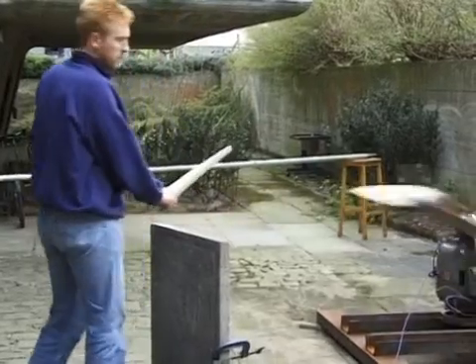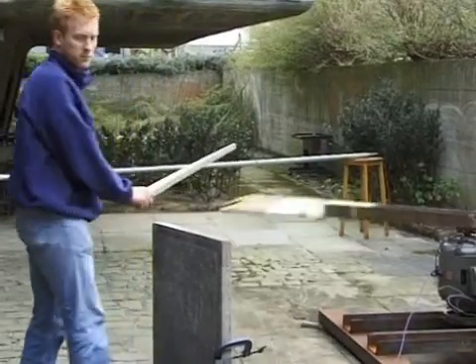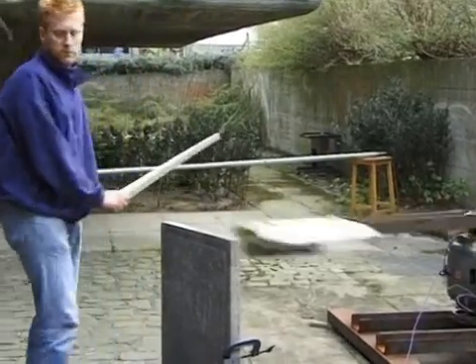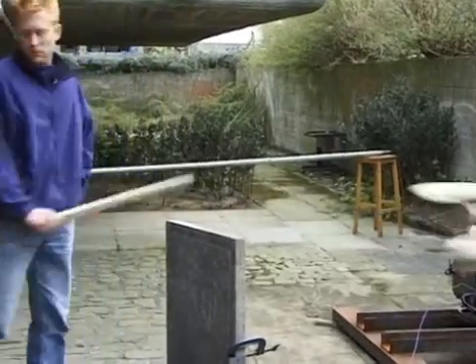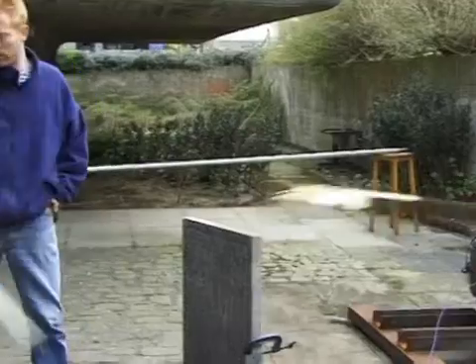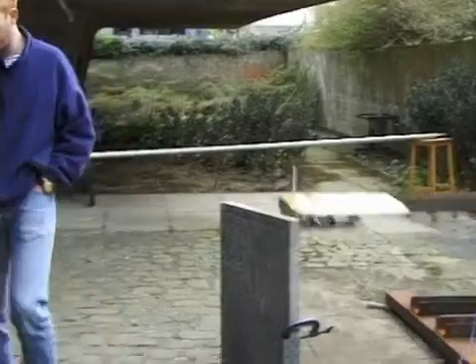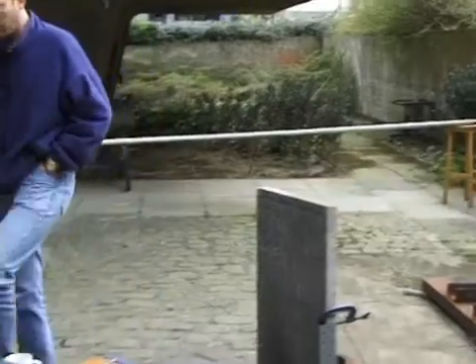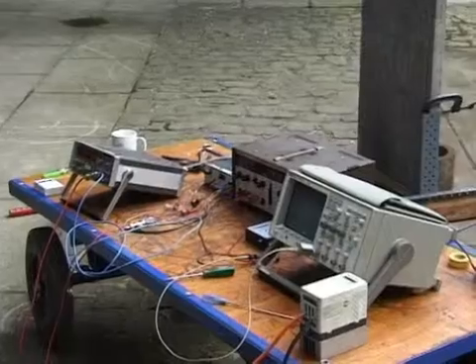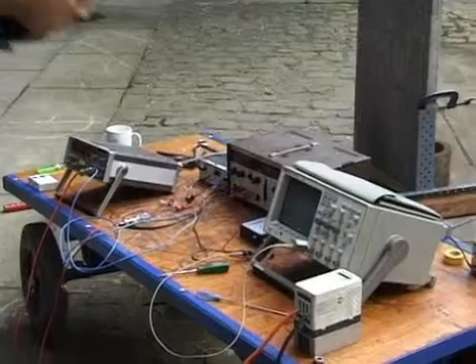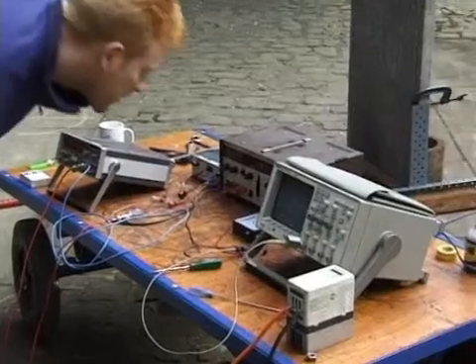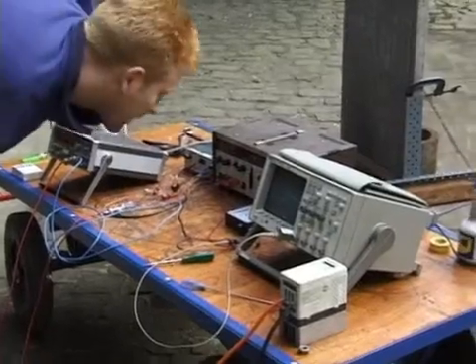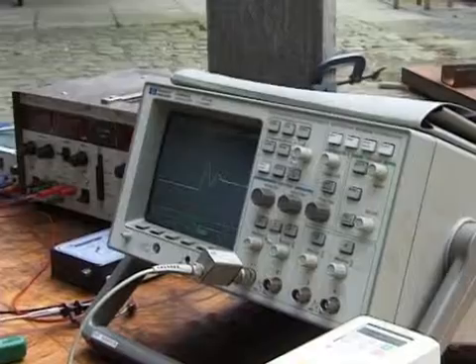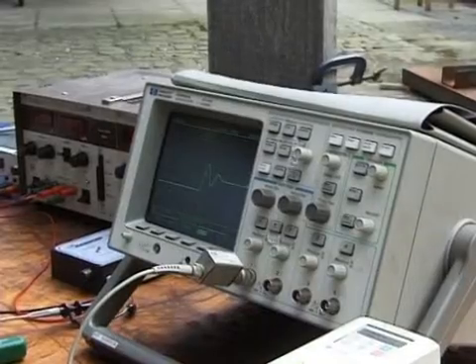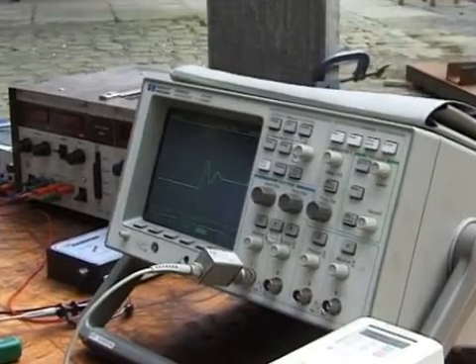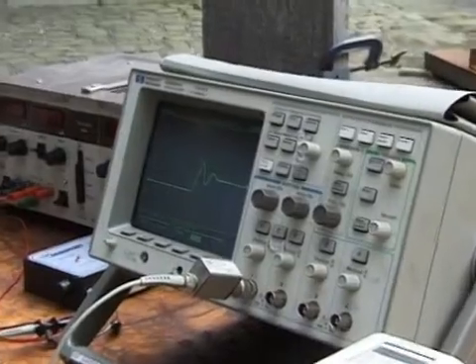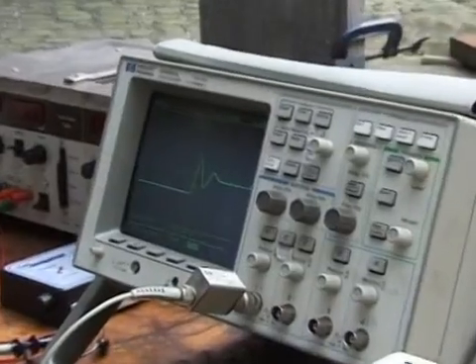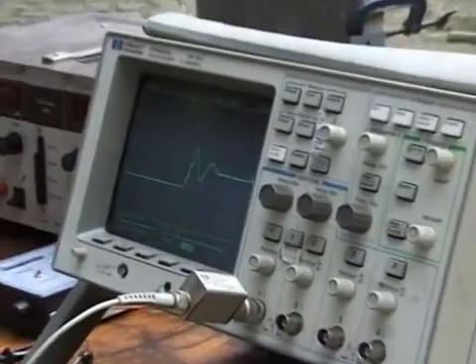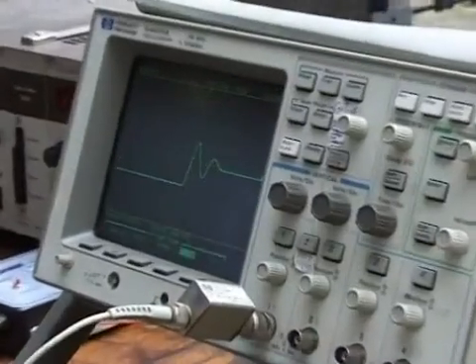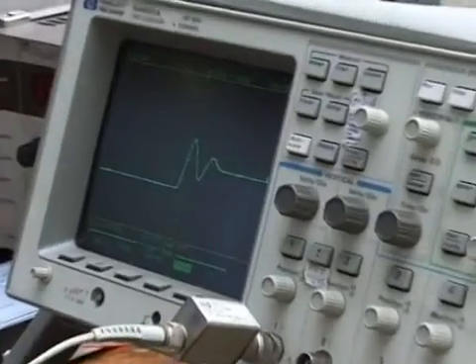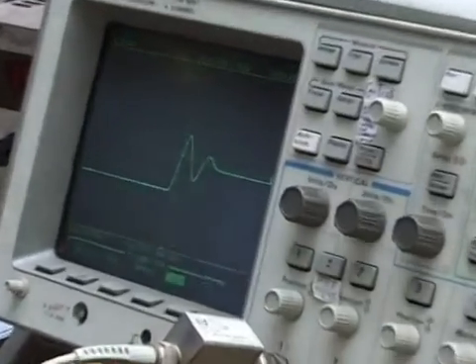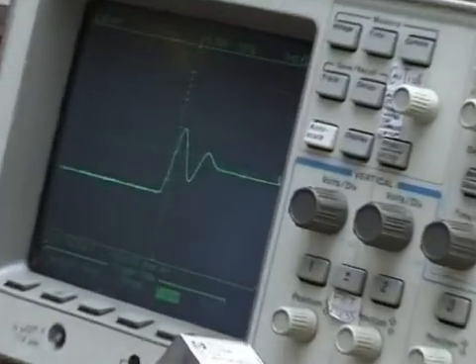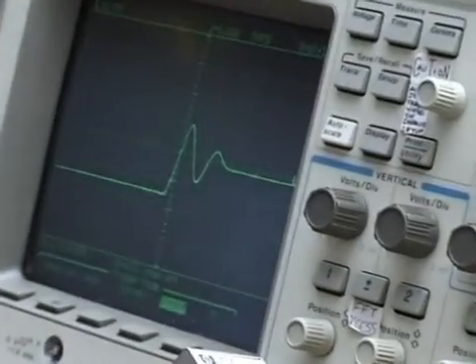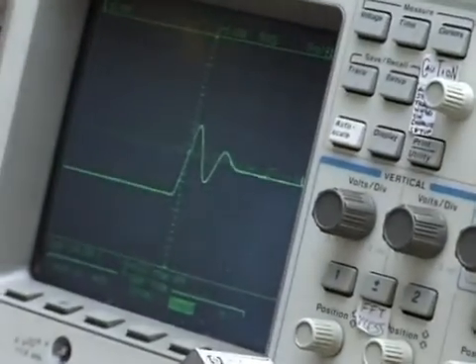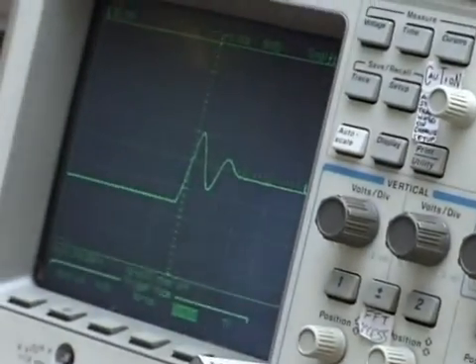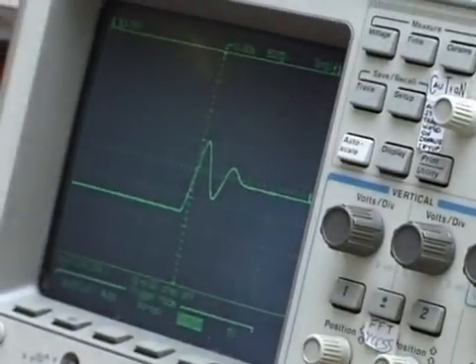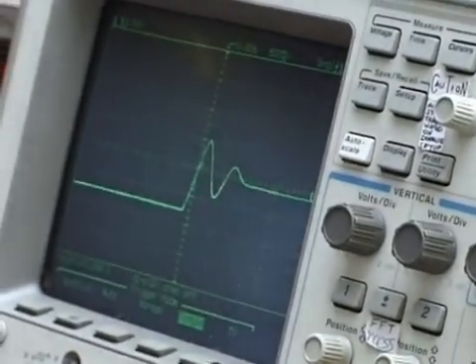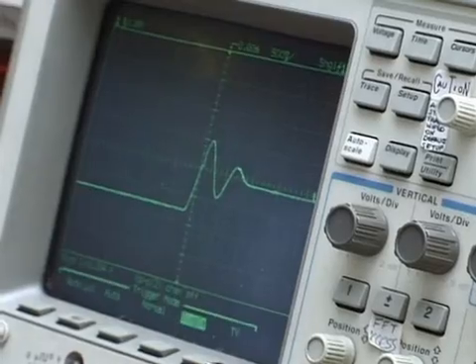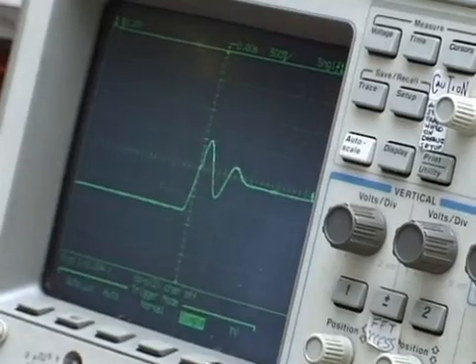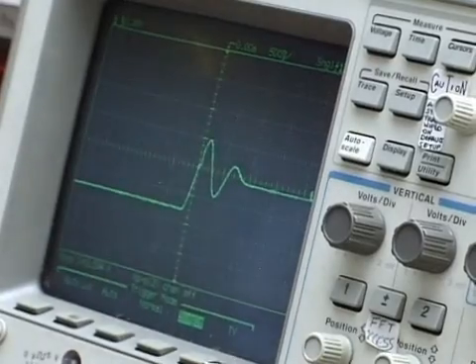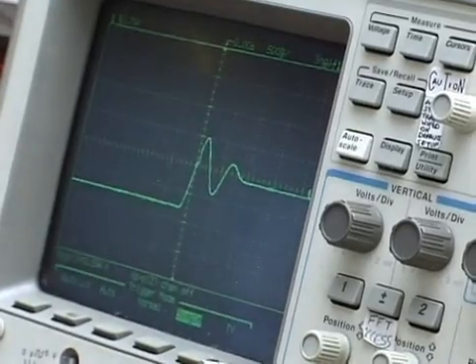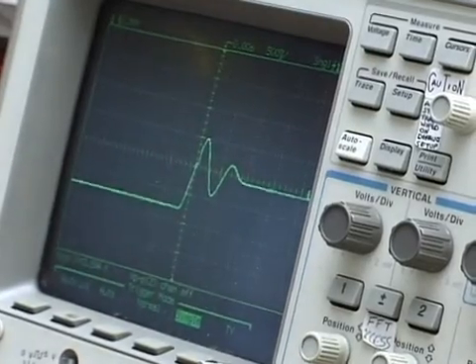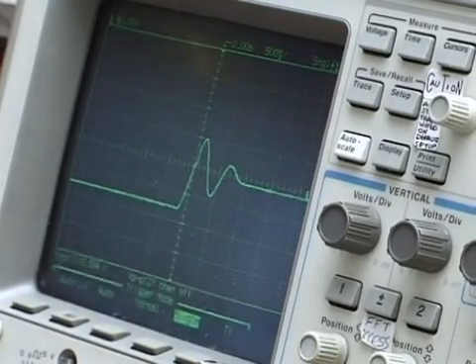That's it. Beautiful. The waveform shows a burst of activity as the device is released and gives a direct measure of the natural frequency.